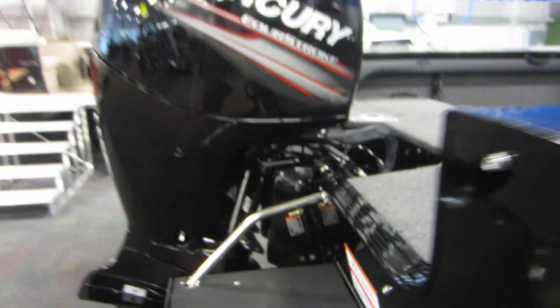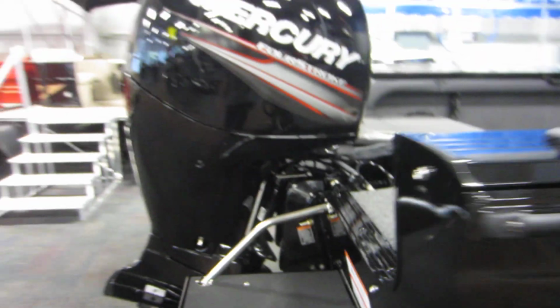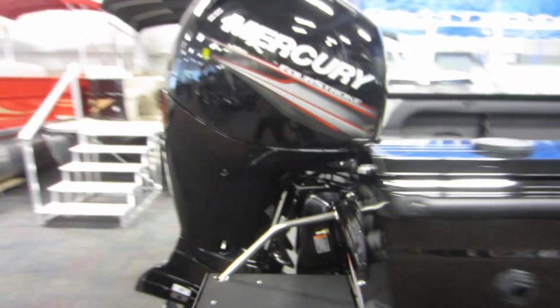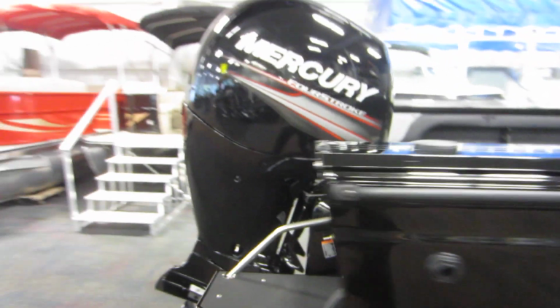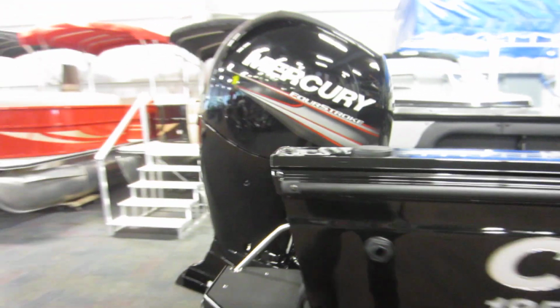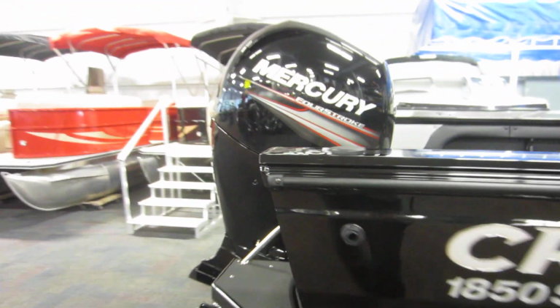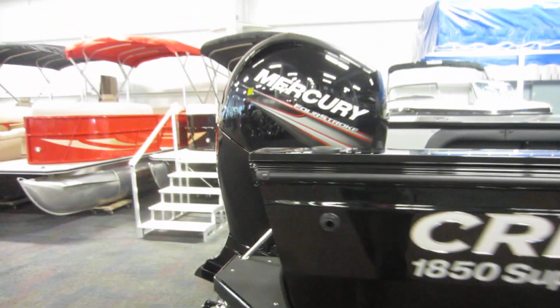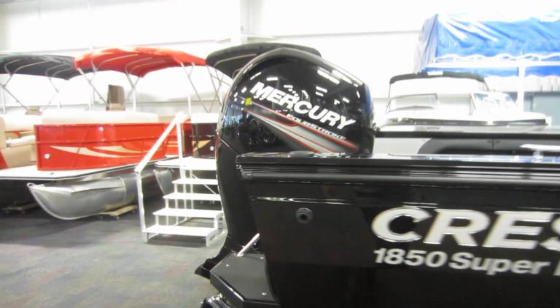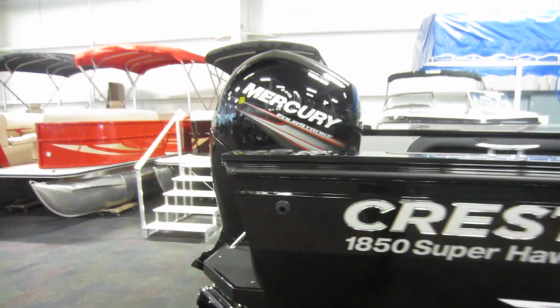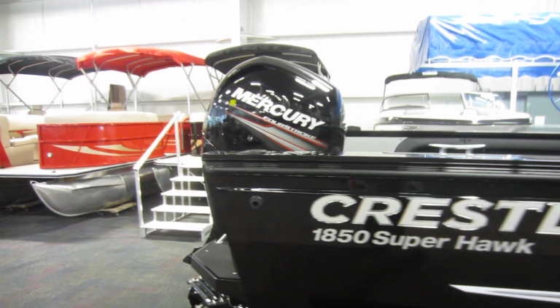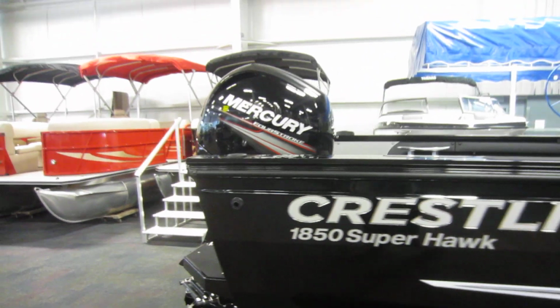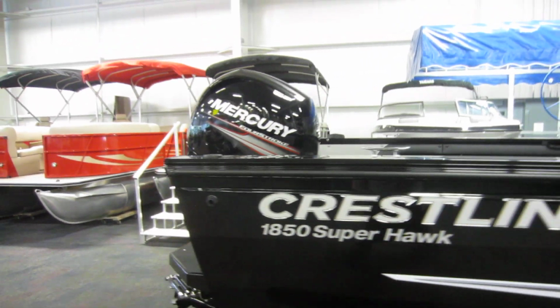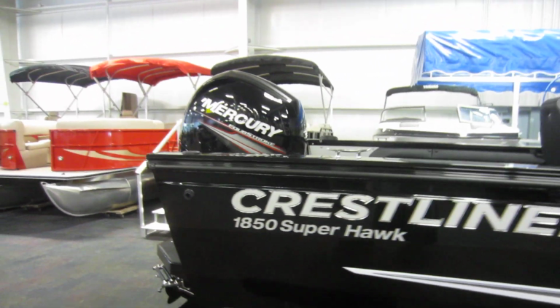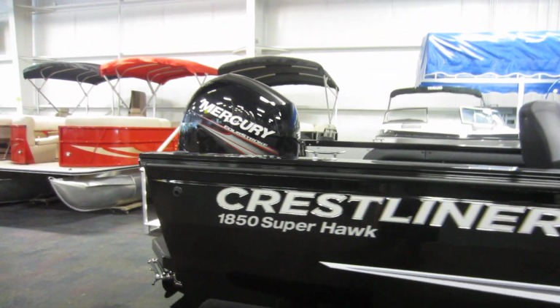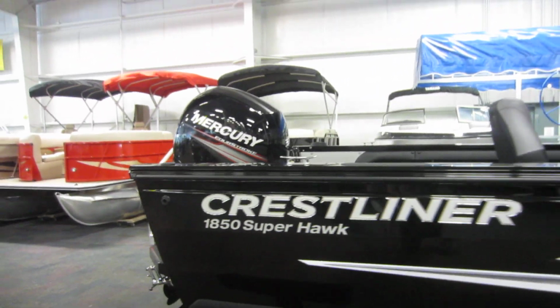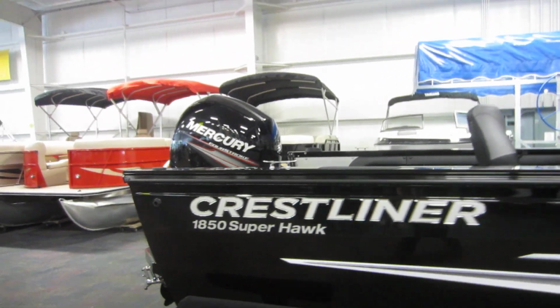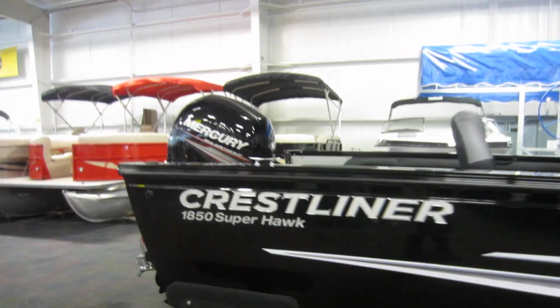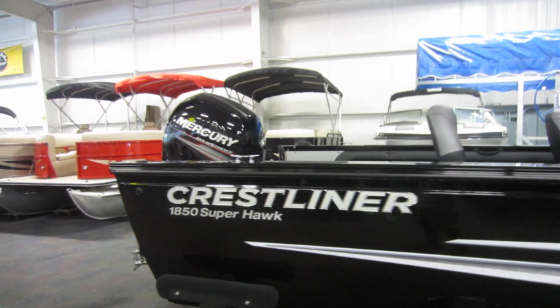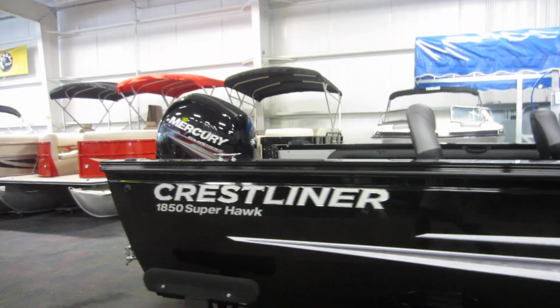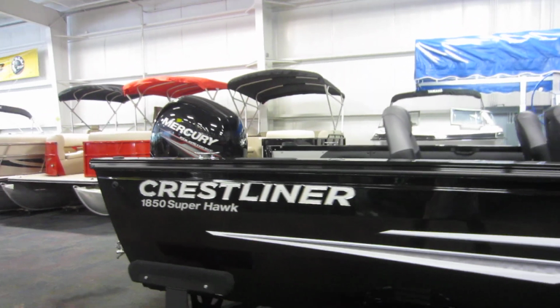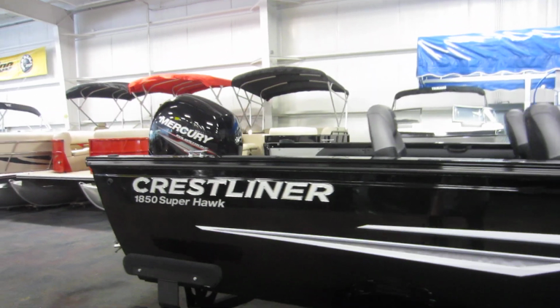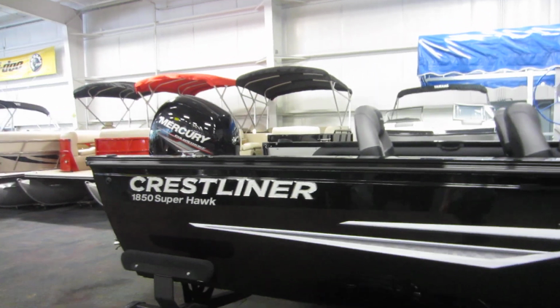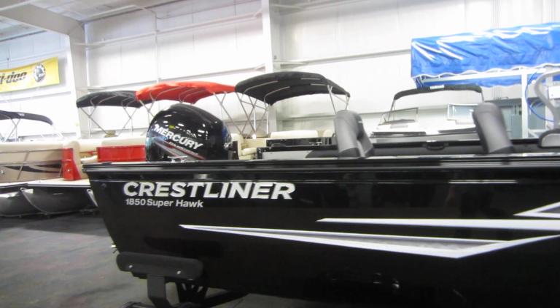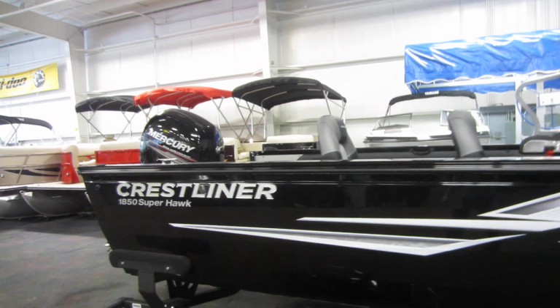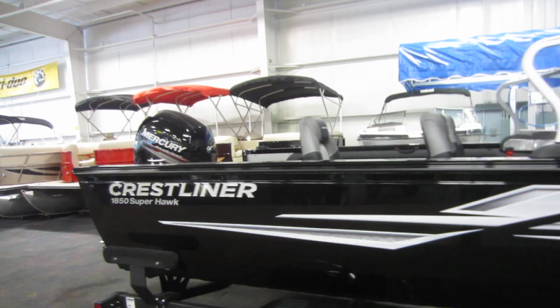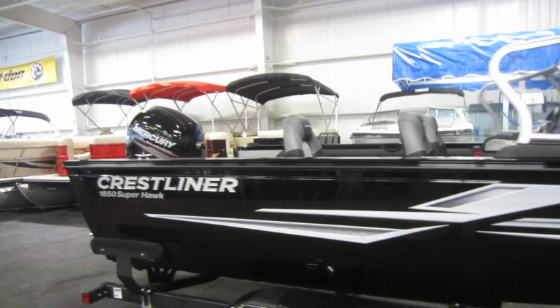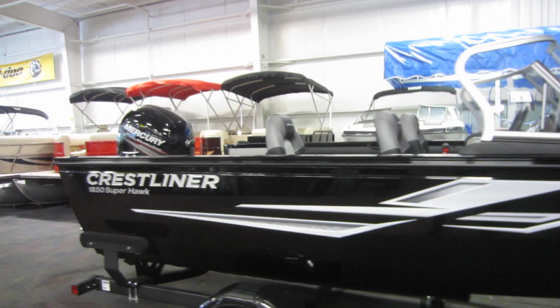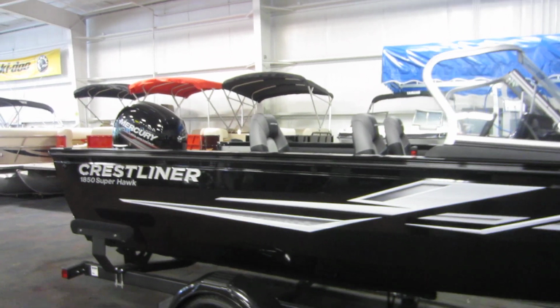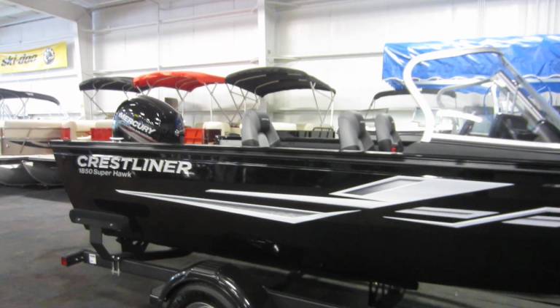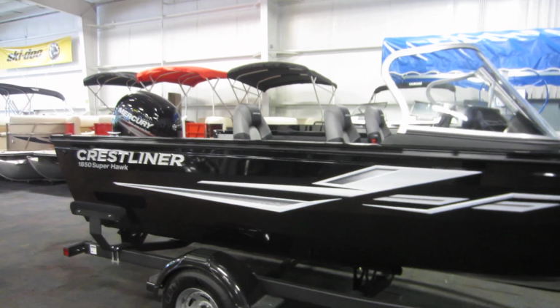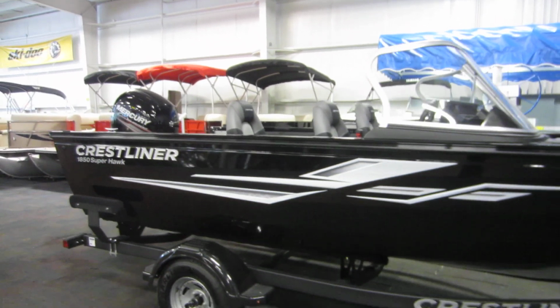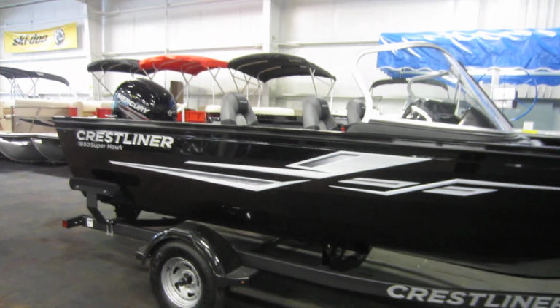And this is a 2019 Crestliner 1850 Superhawk. See you next week!